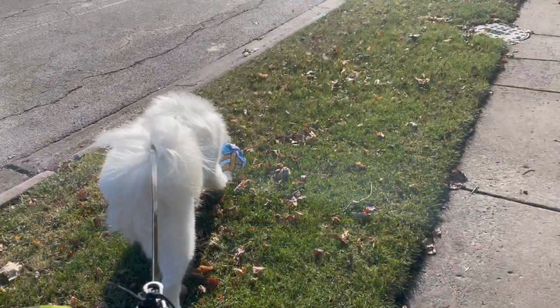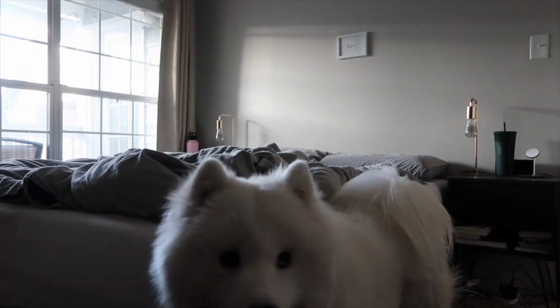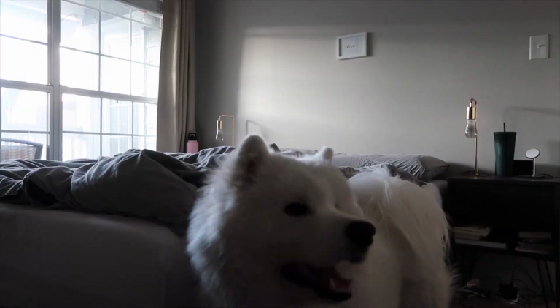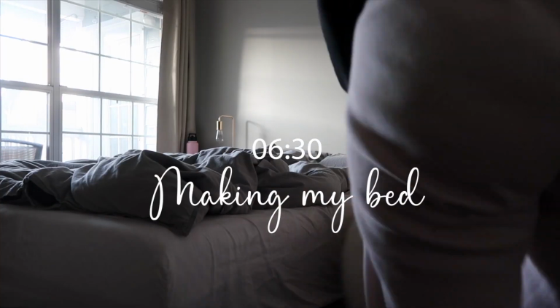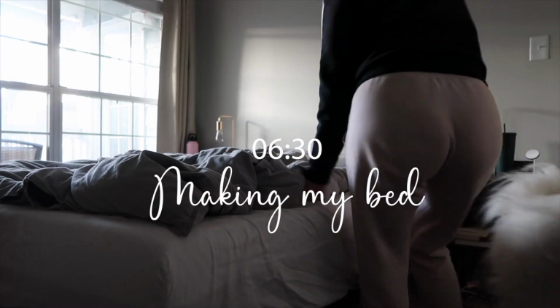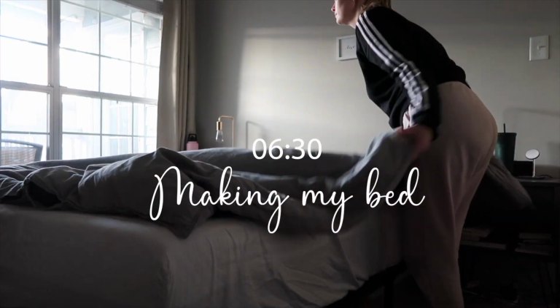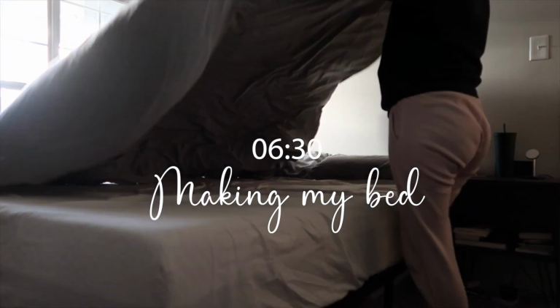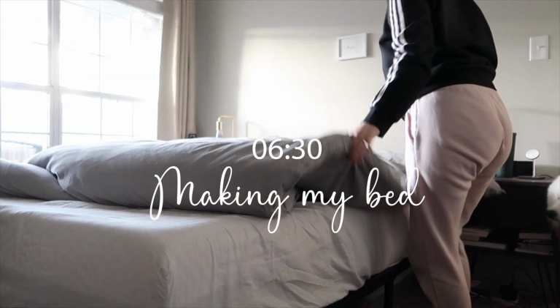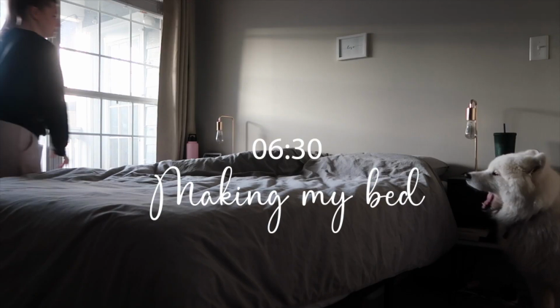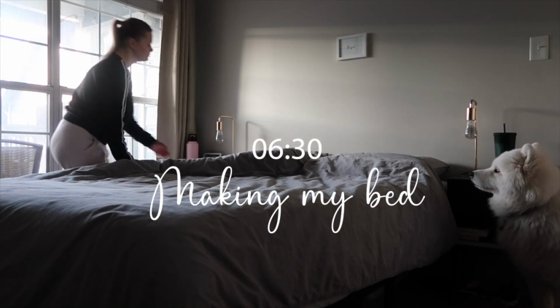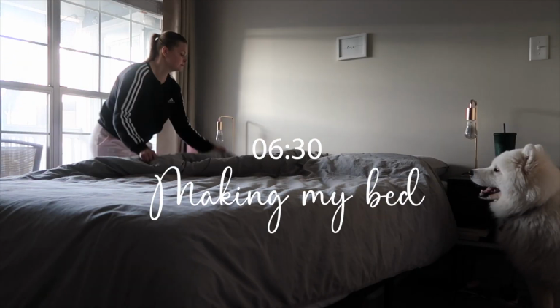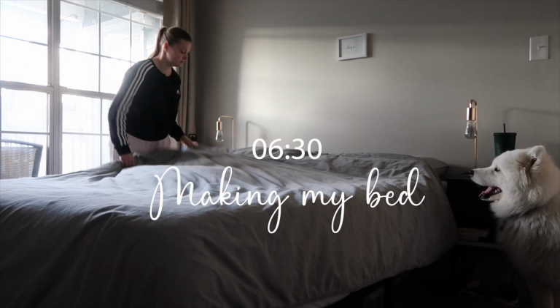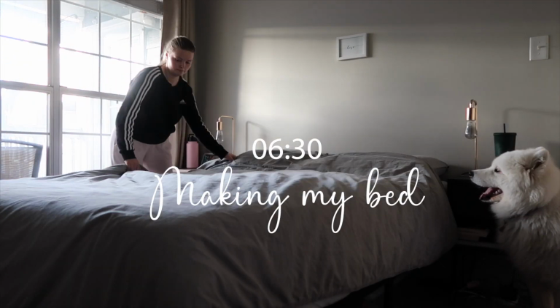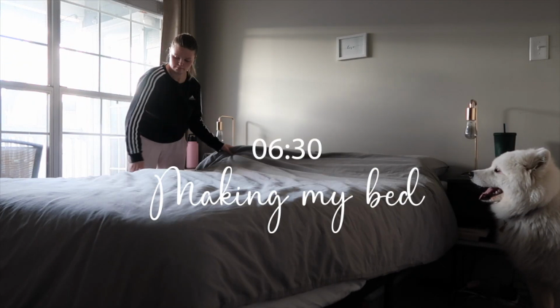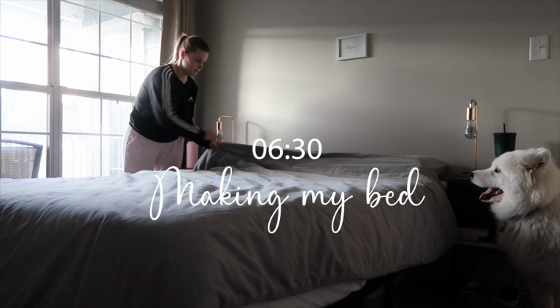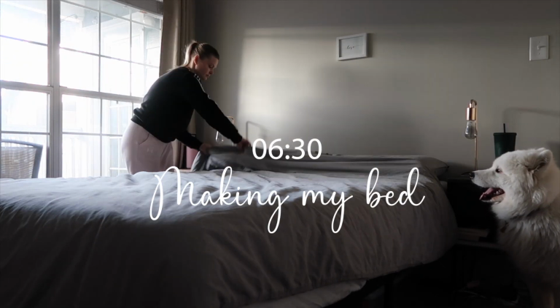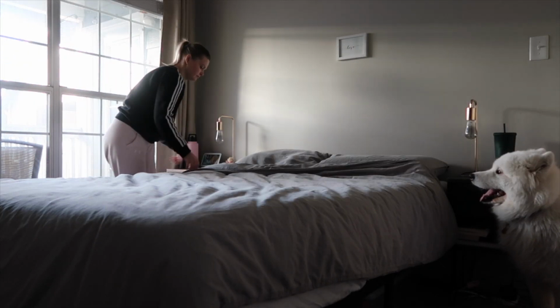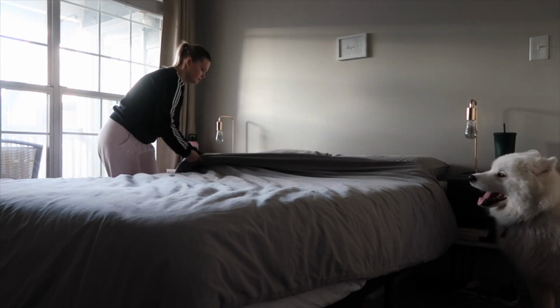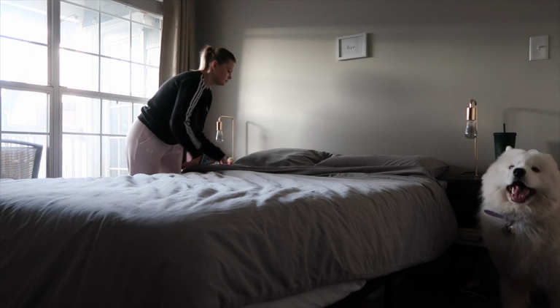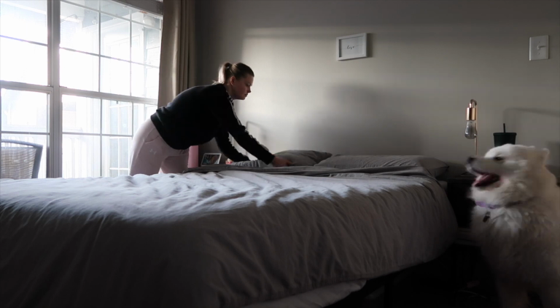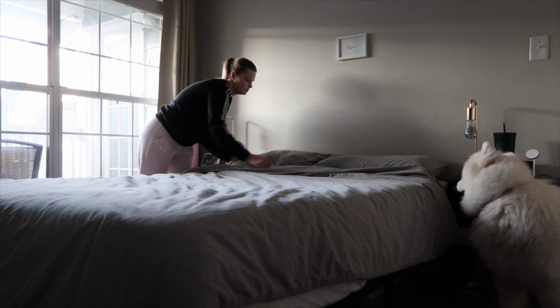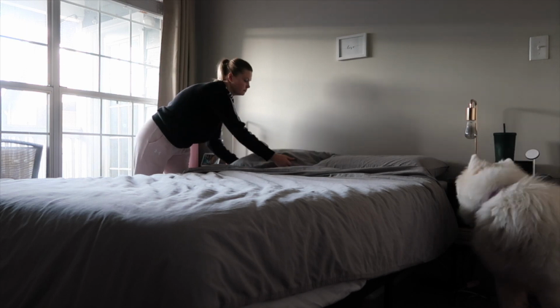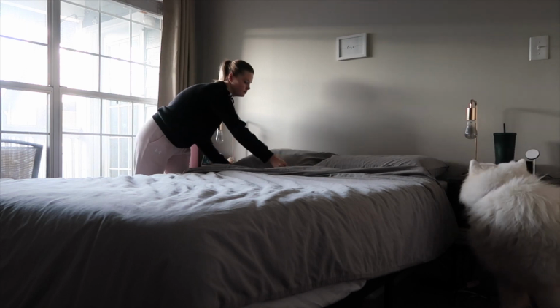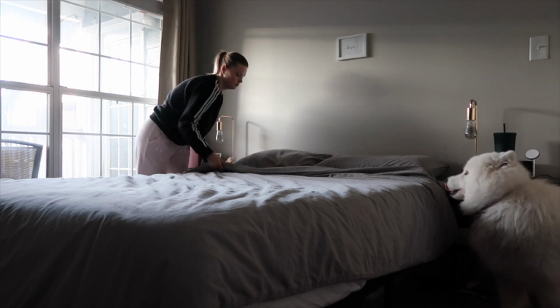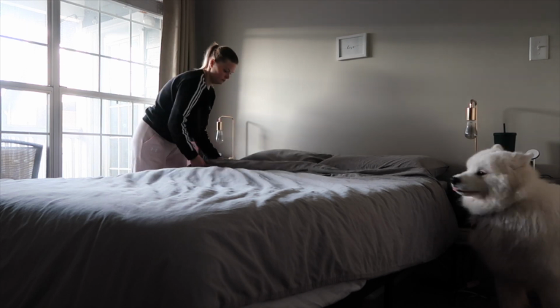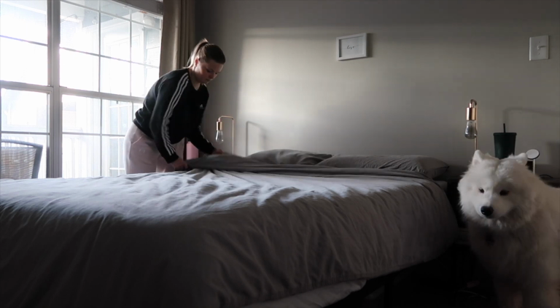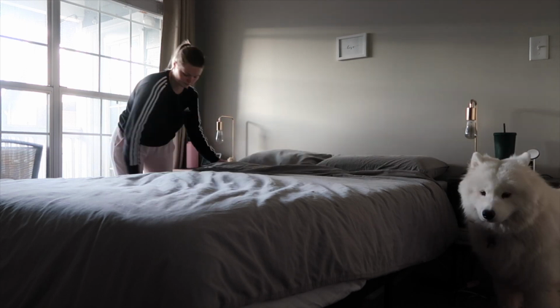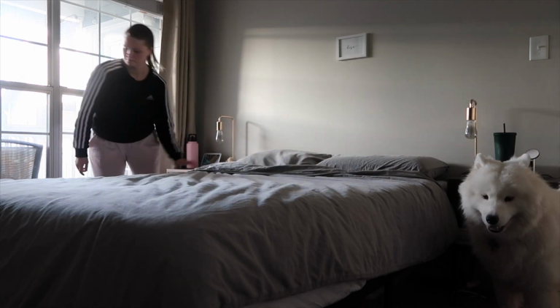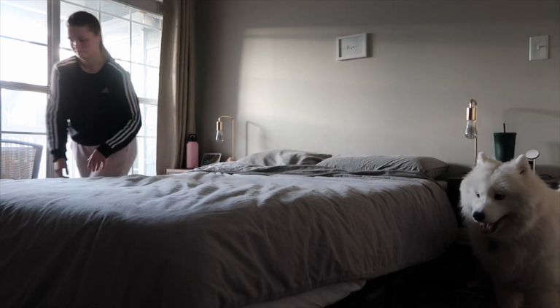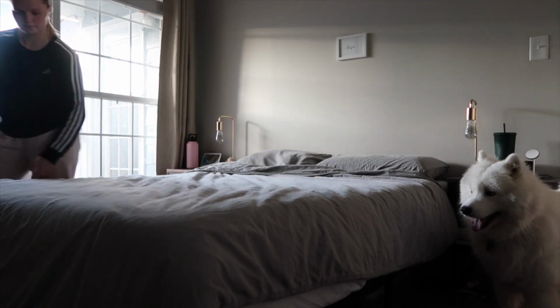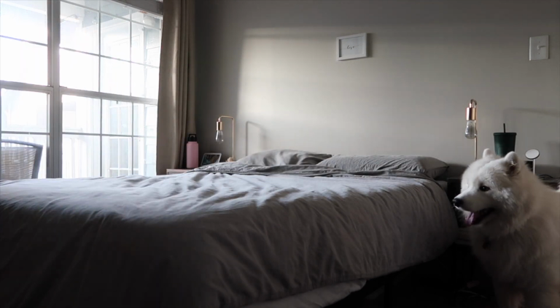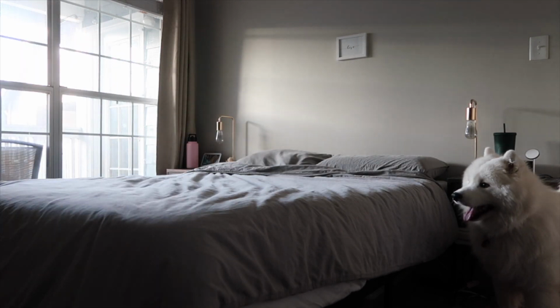When we come back in from the first walk, I normally make the bed and tidy up, and then I head to the bathroom to do my skincare.